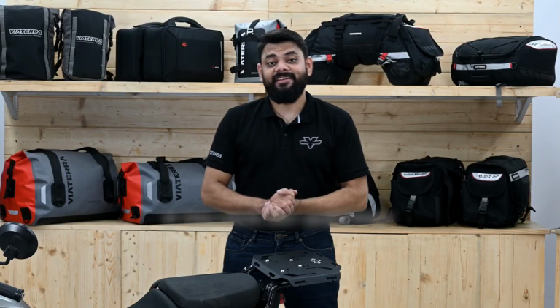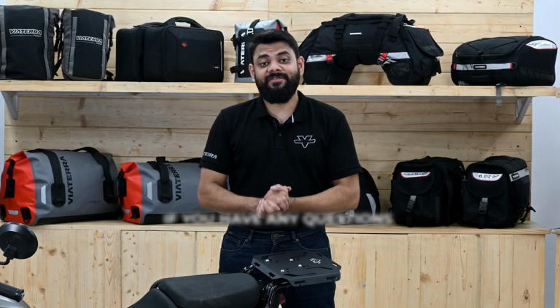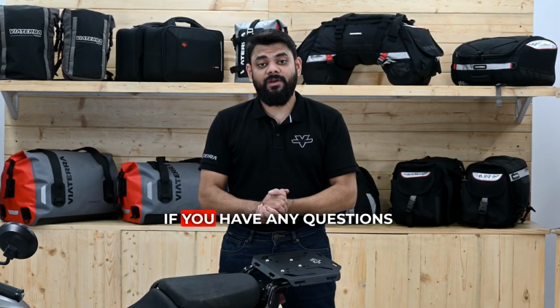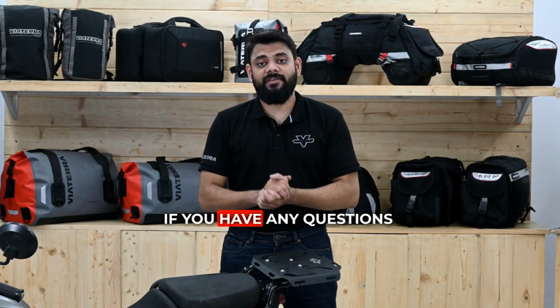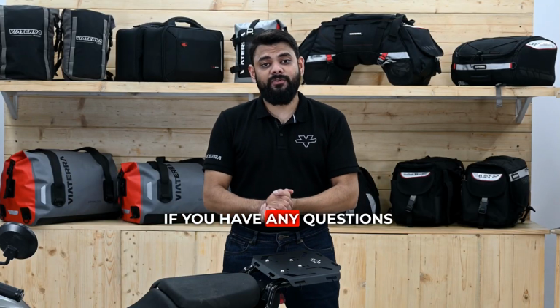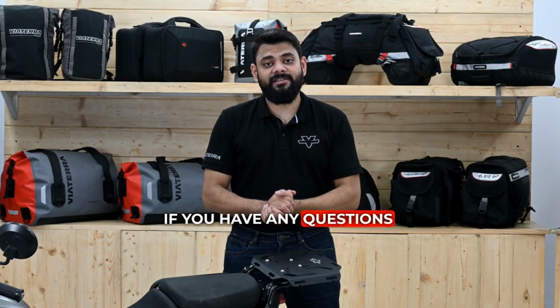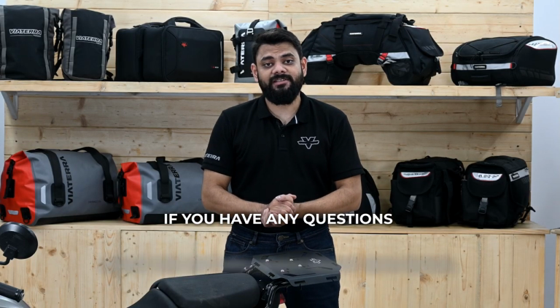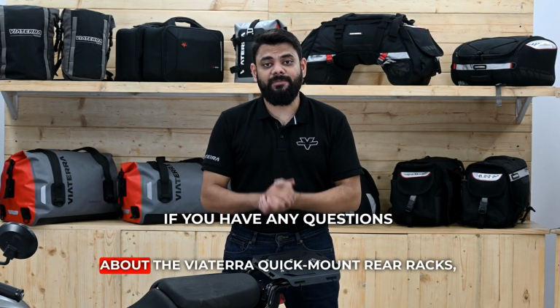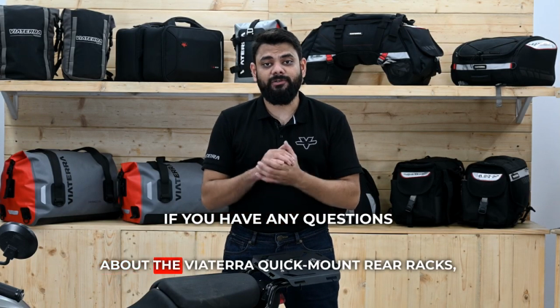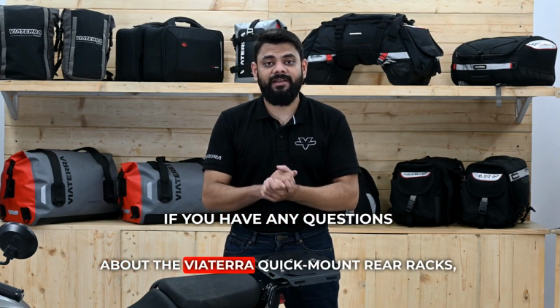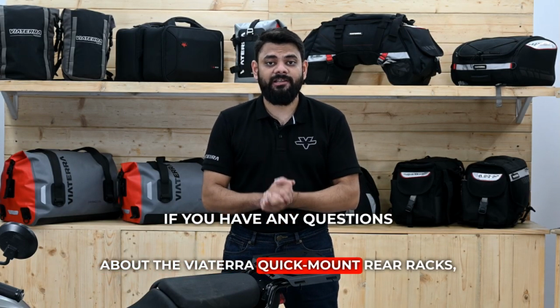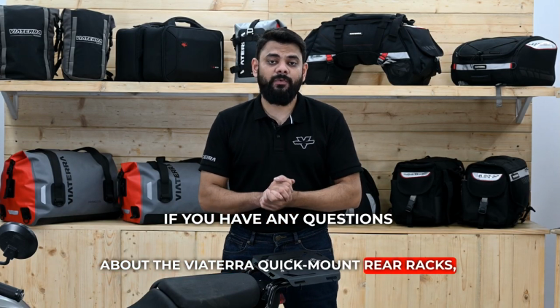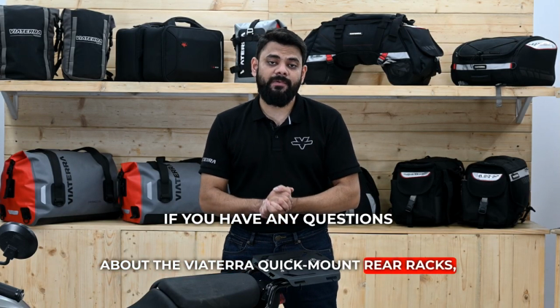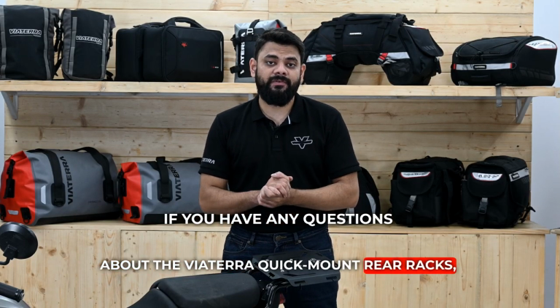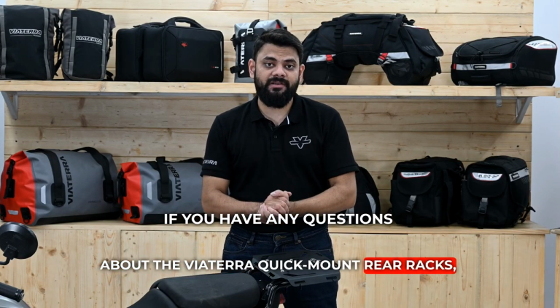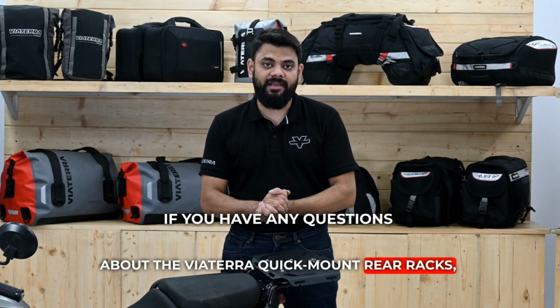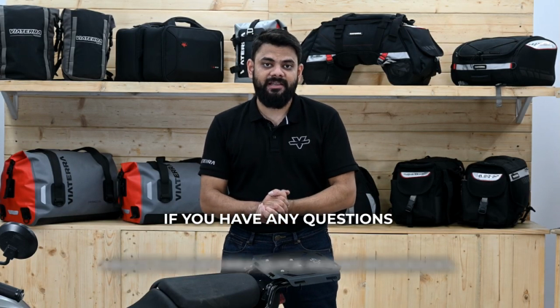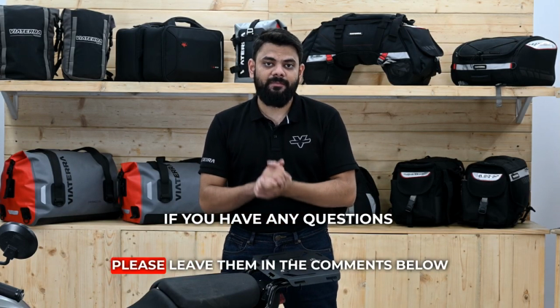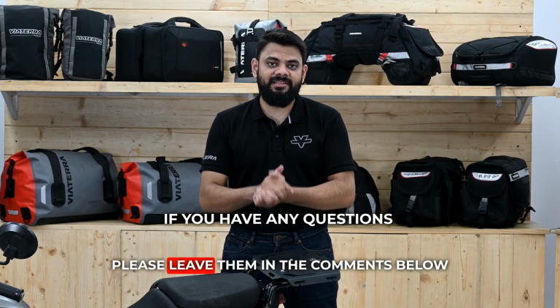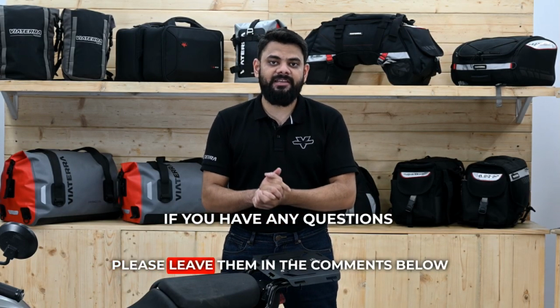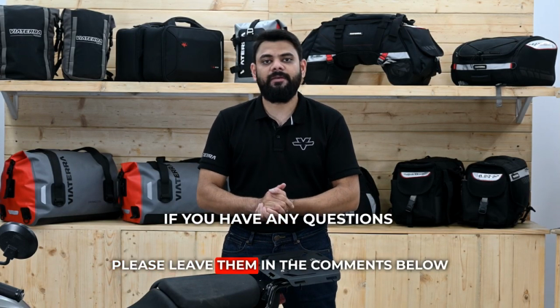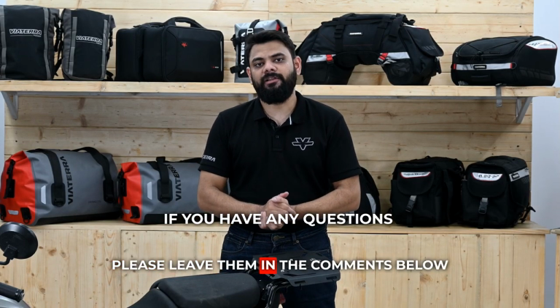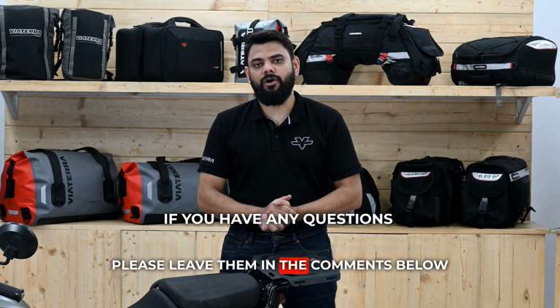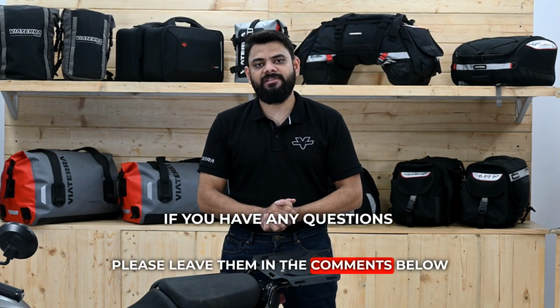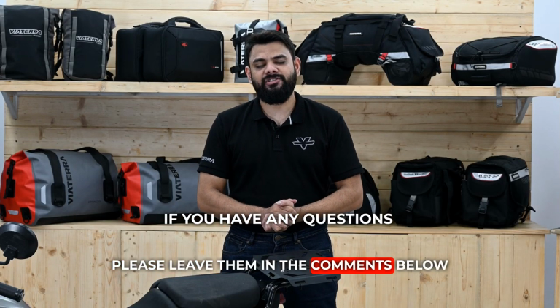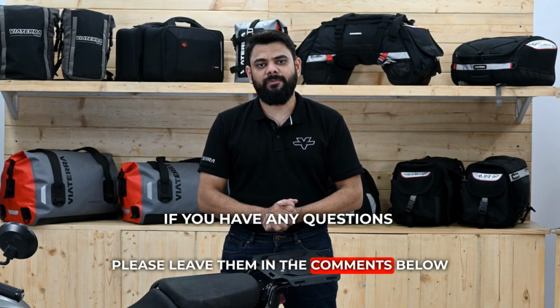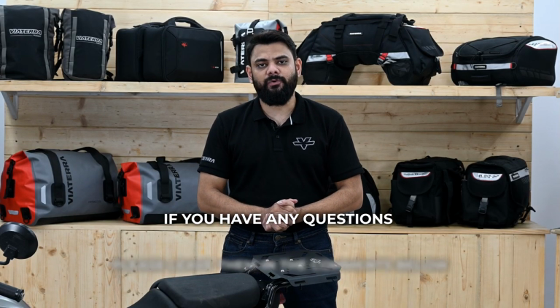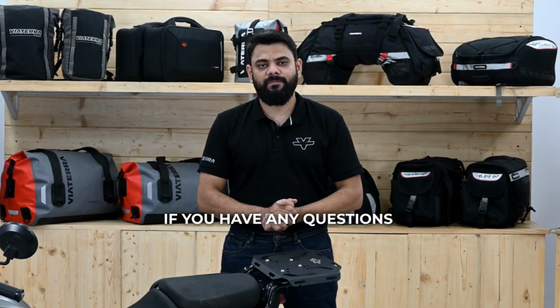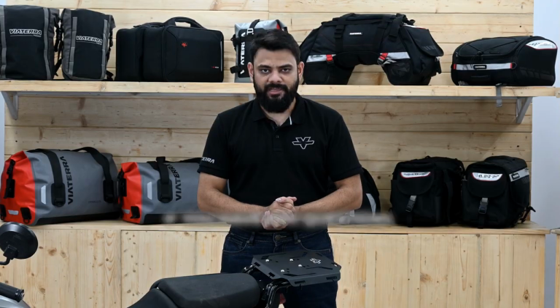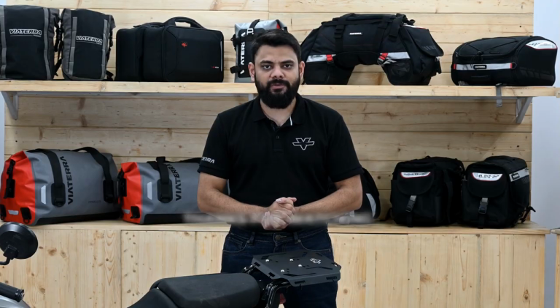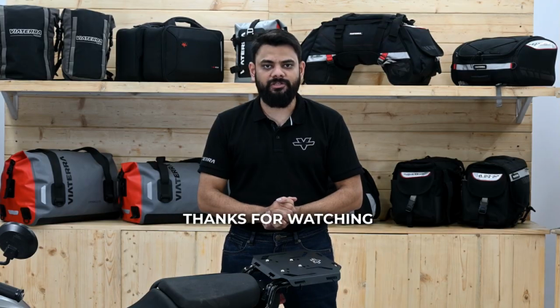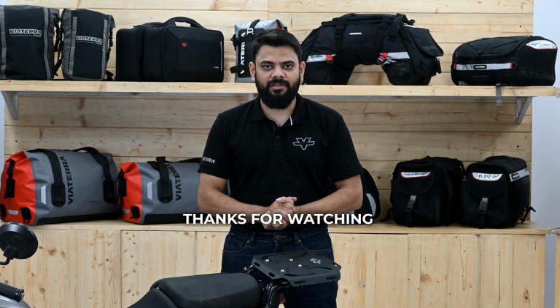If you have any questions about the Viaterra Quick Mount Rear Racks, please leave them in the comment section below. Thanks for watching.